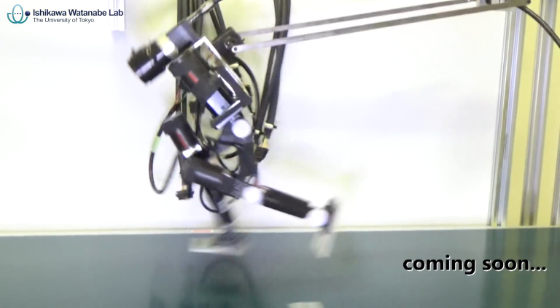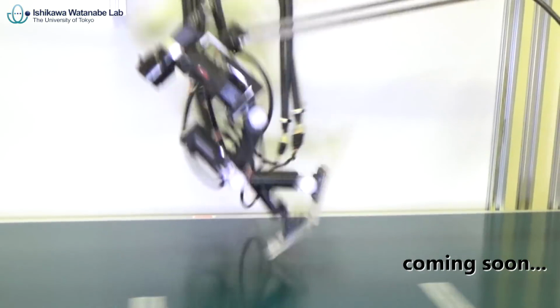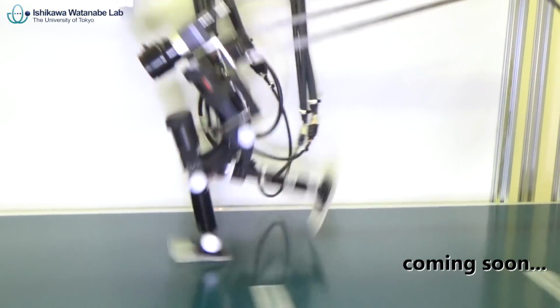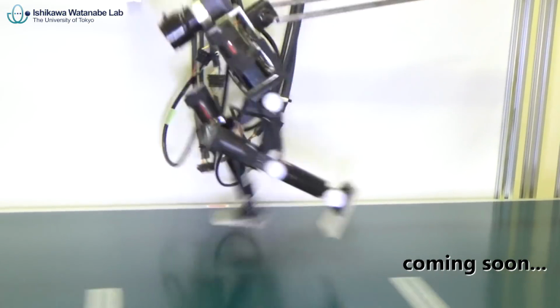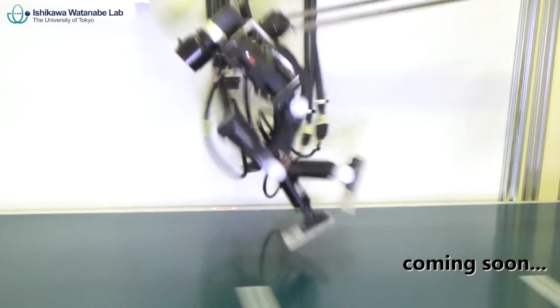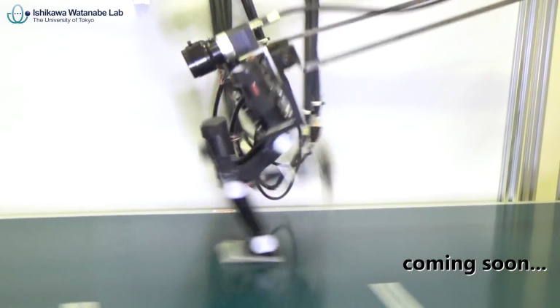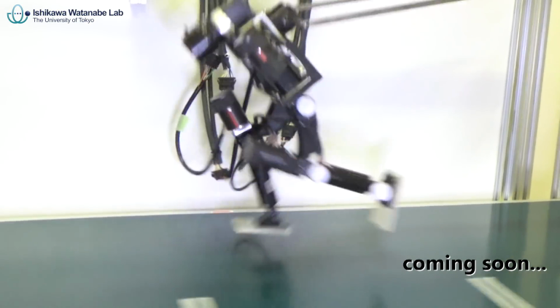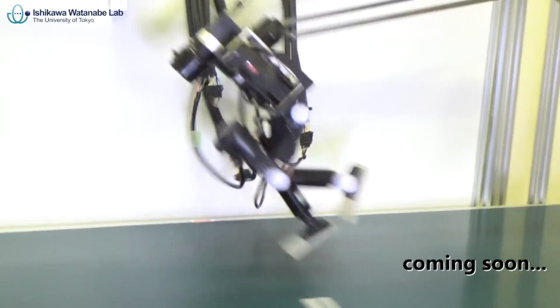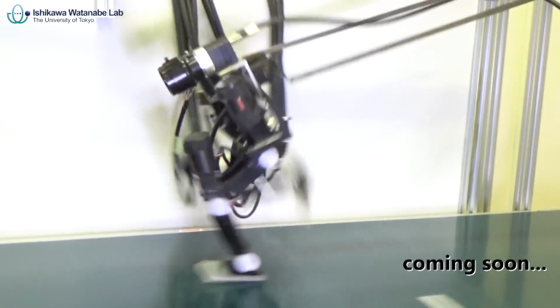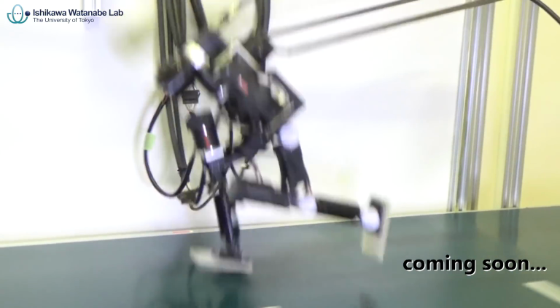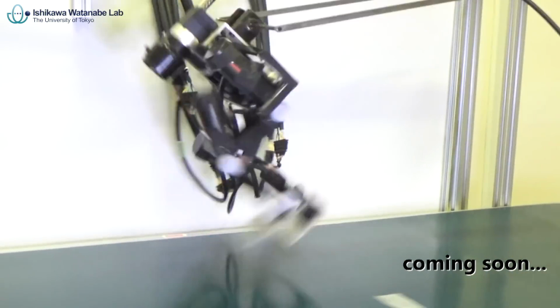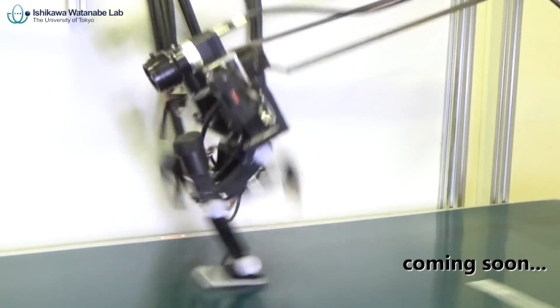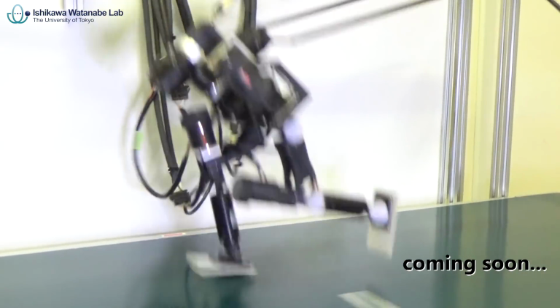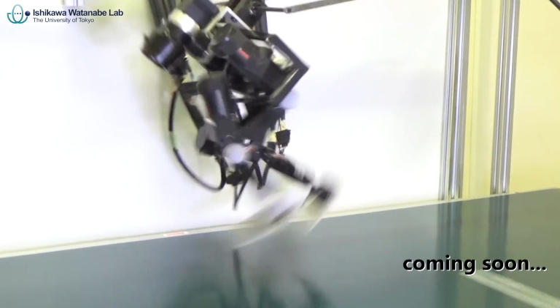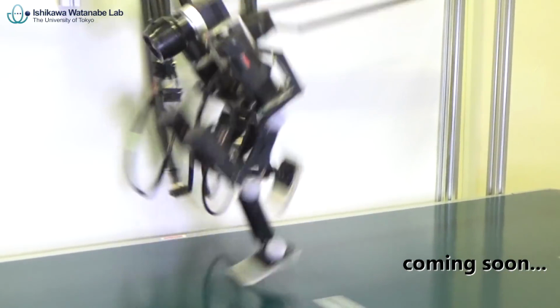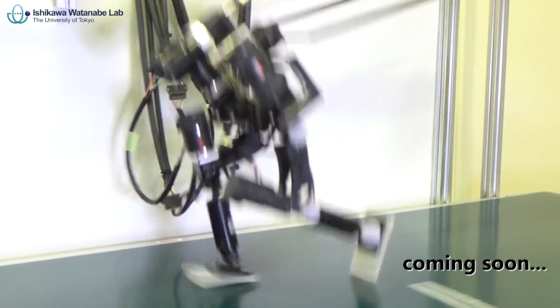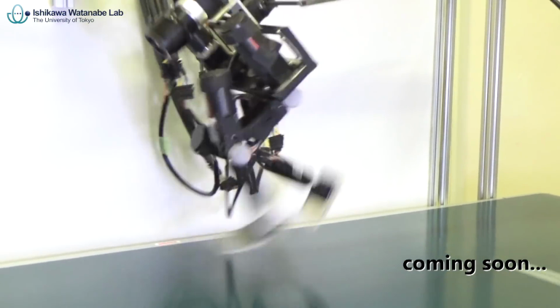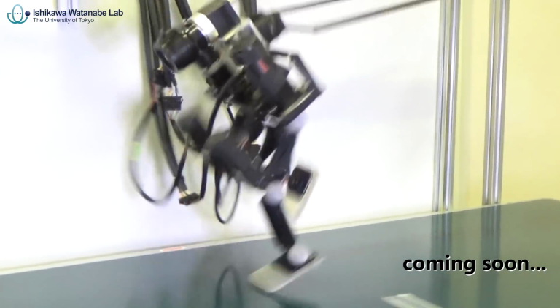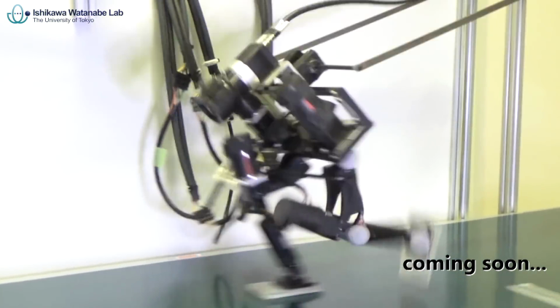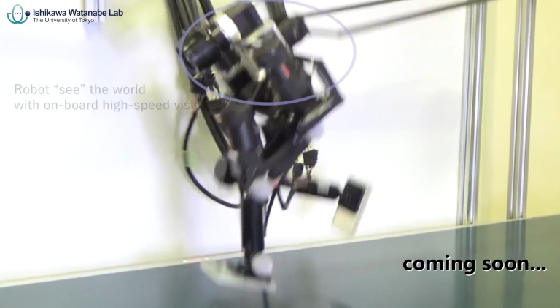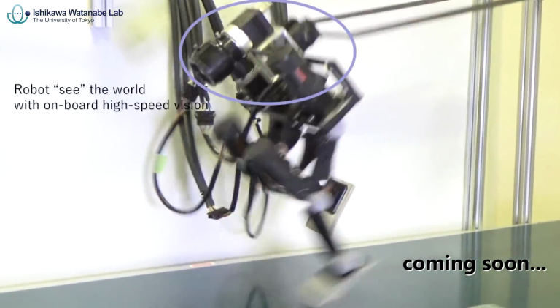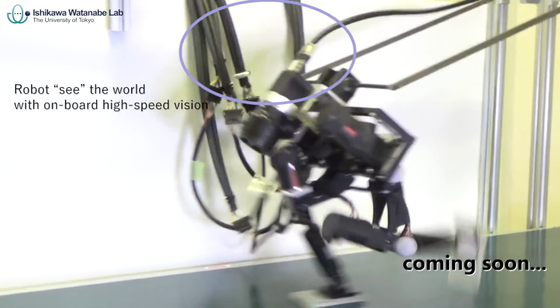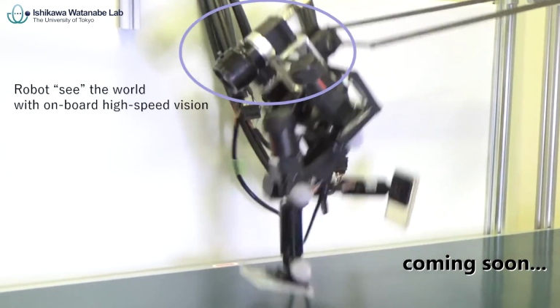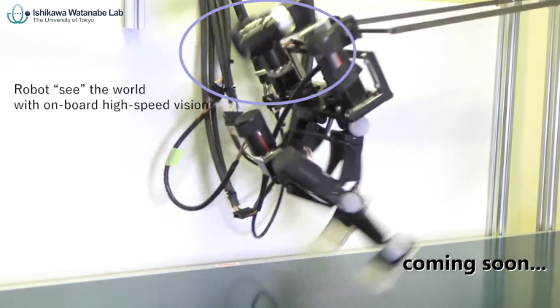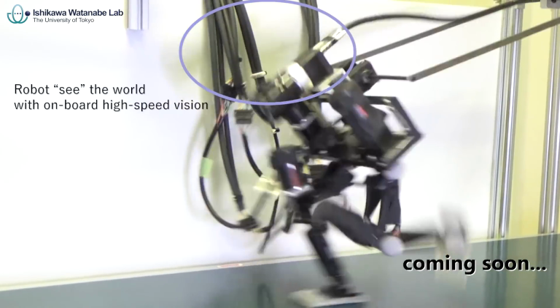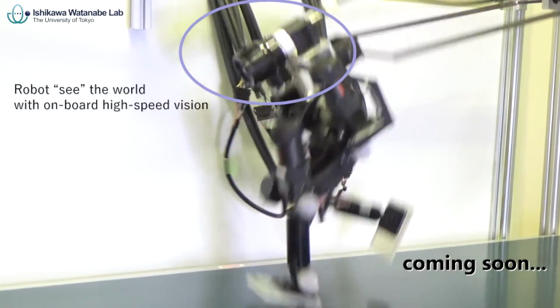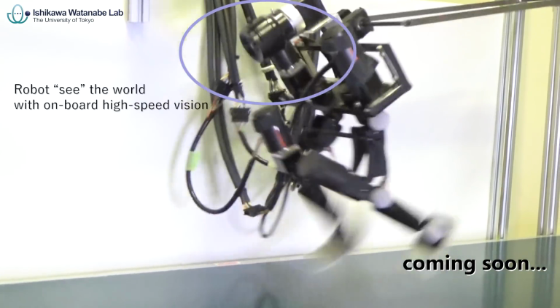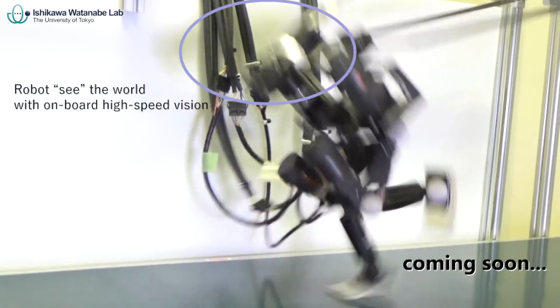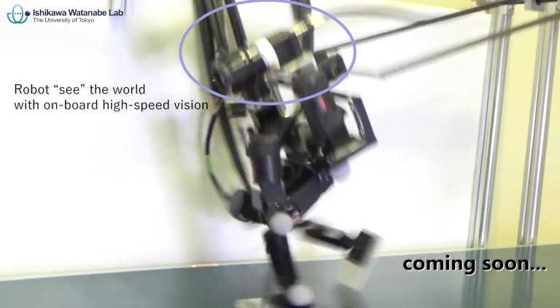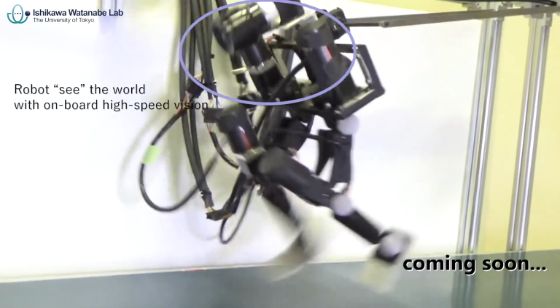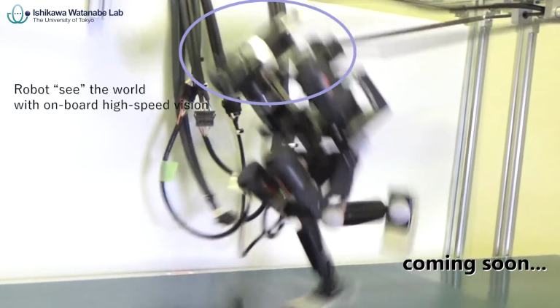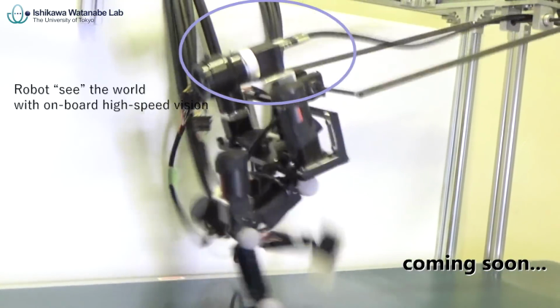Now we are working on the new type of Akiris with a camera mounted on its body.